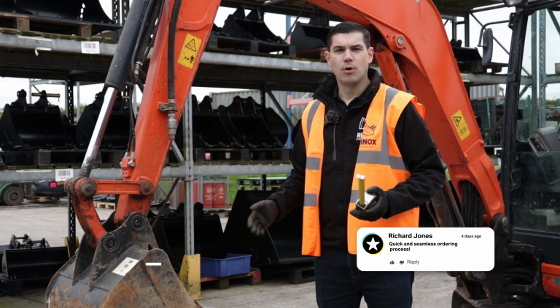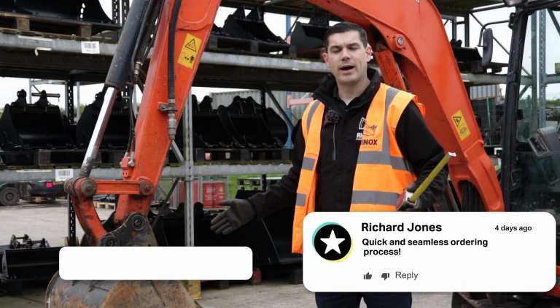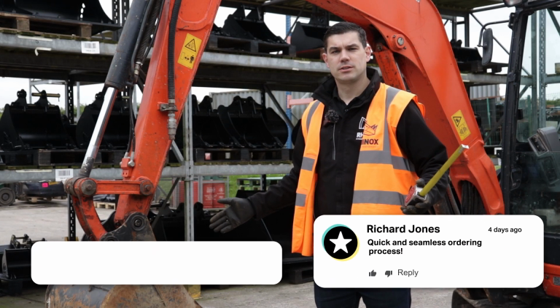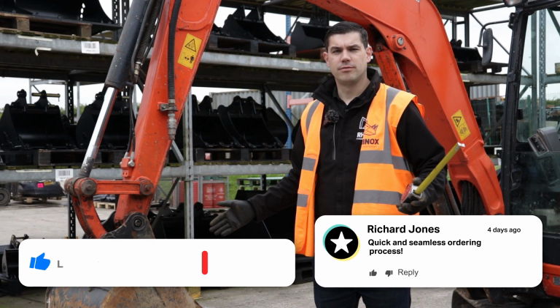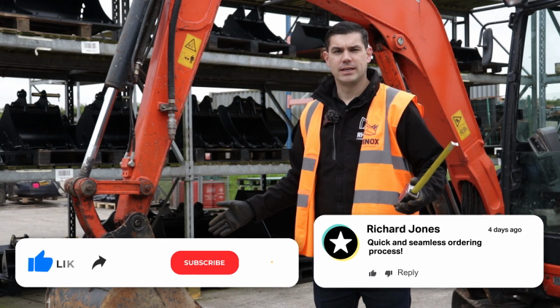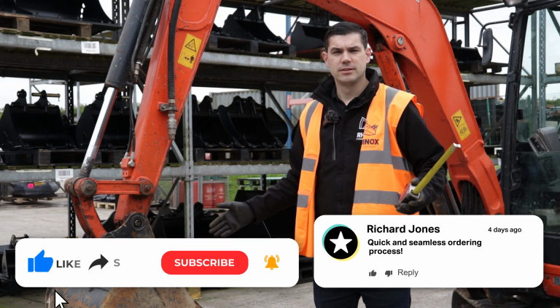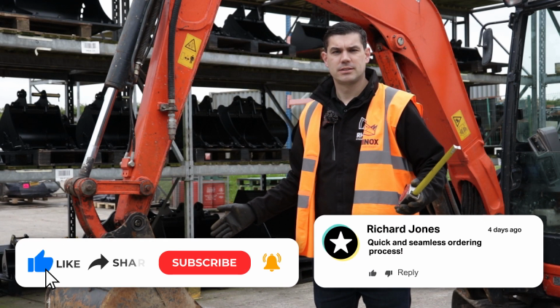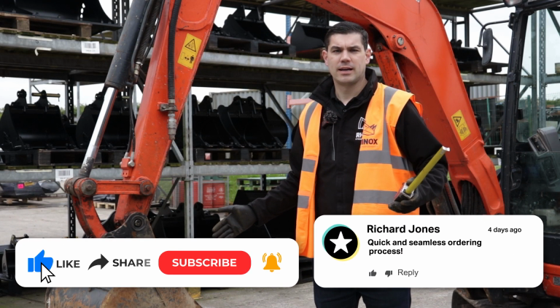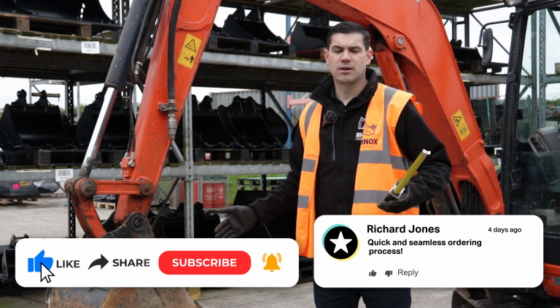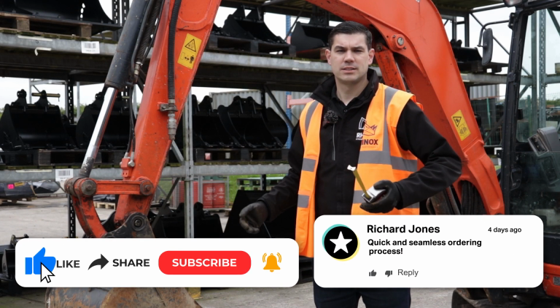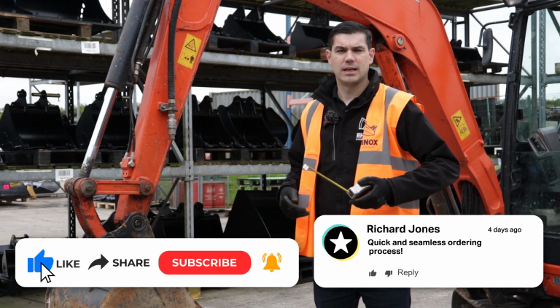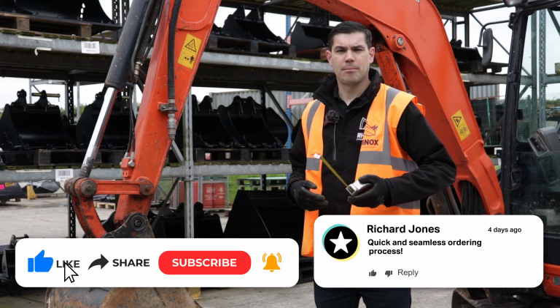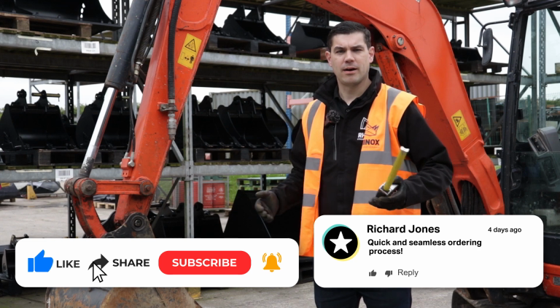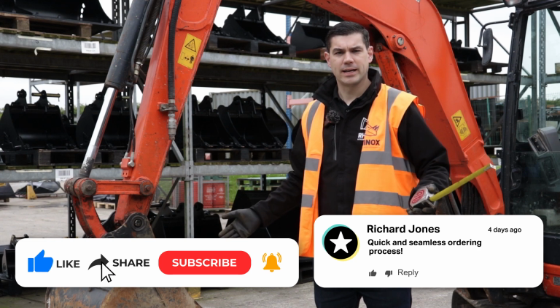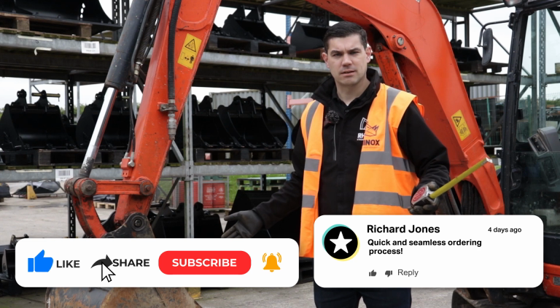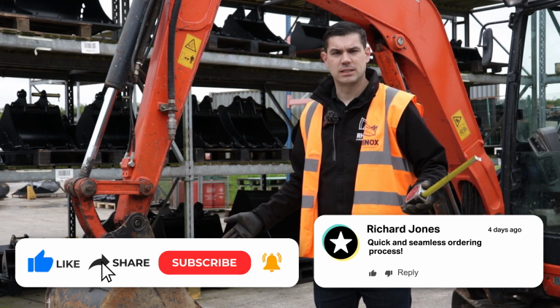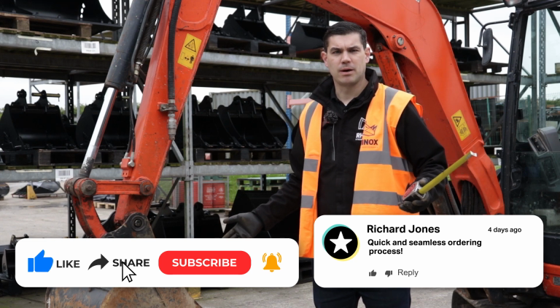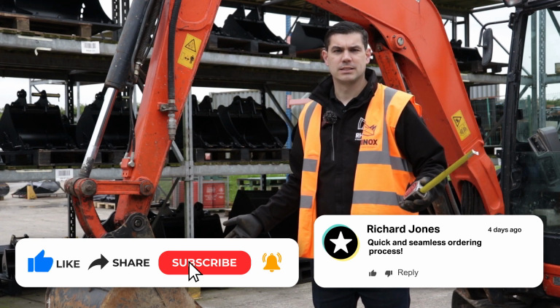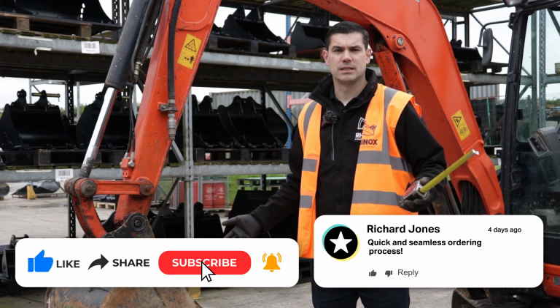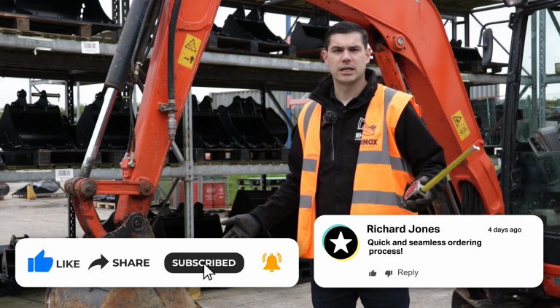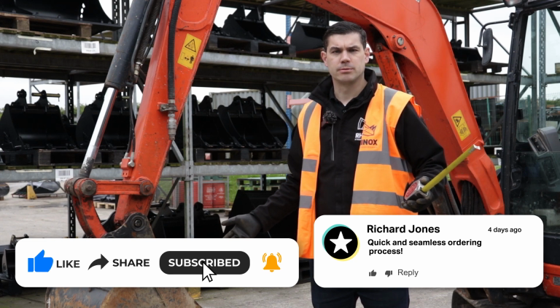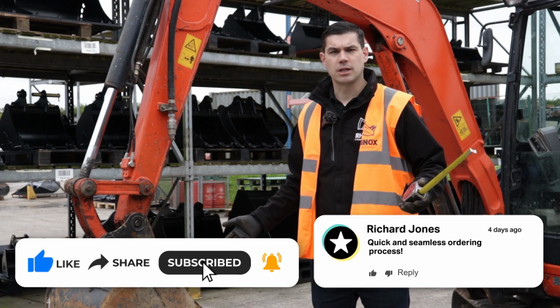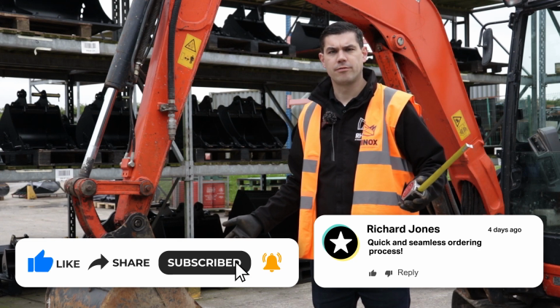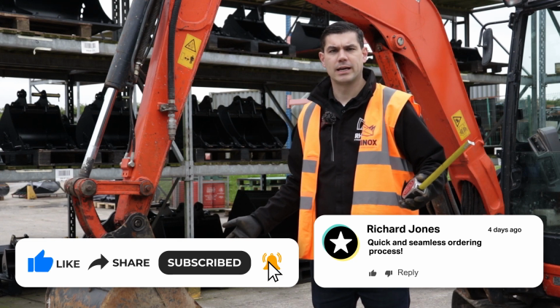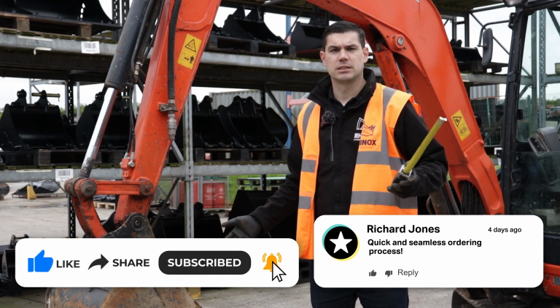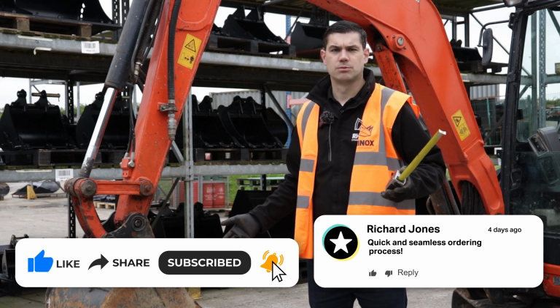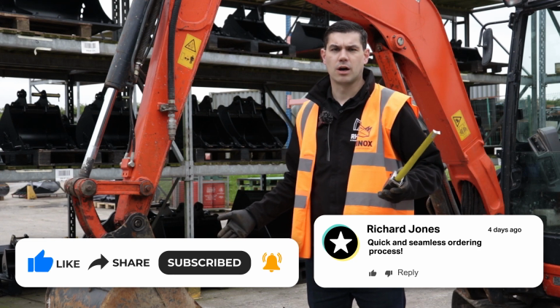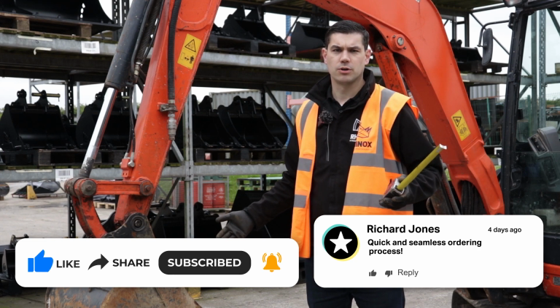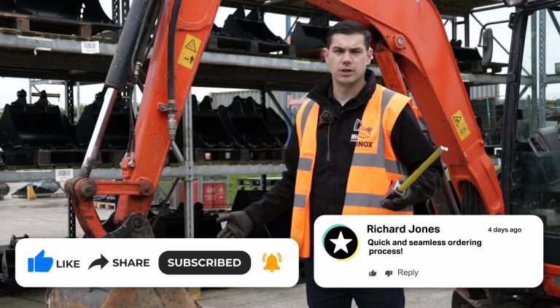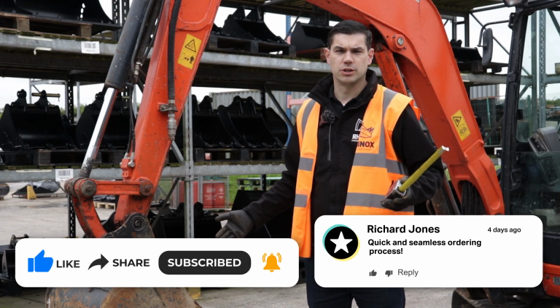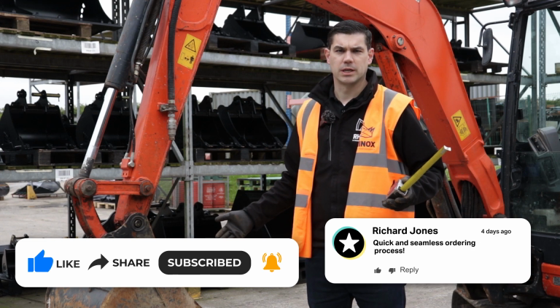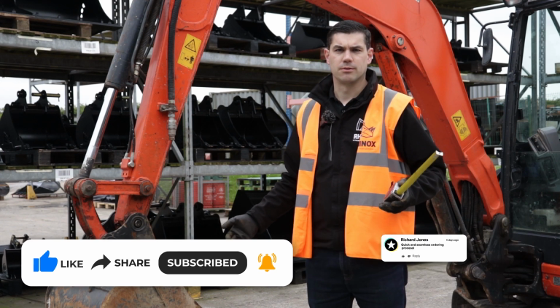For more how-to videos and content about excavator buckets and attachments, don't forget to subscribe to our YouTube channel.